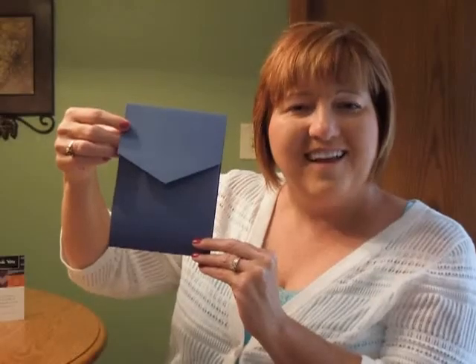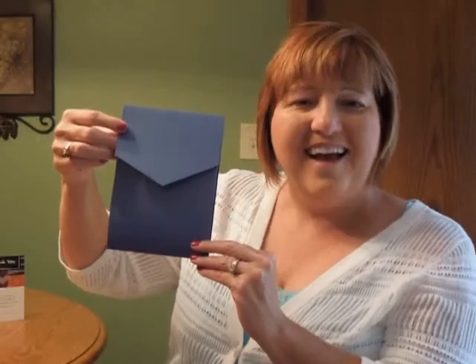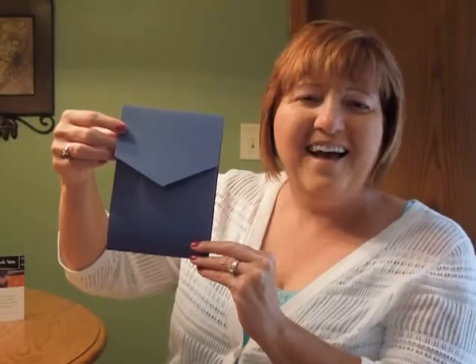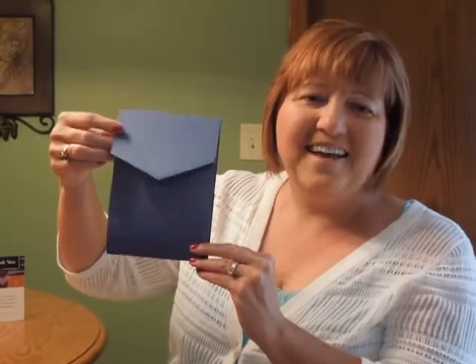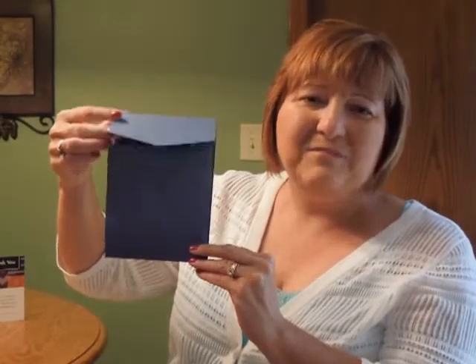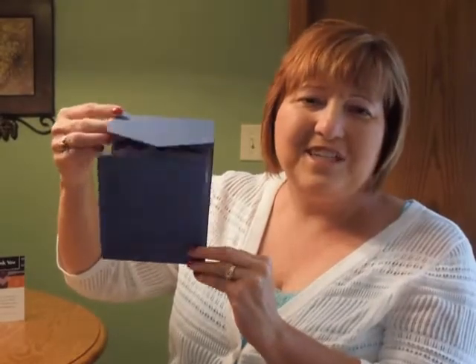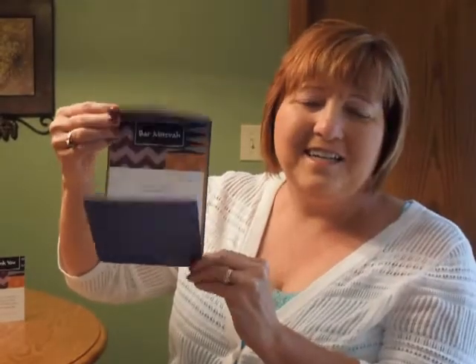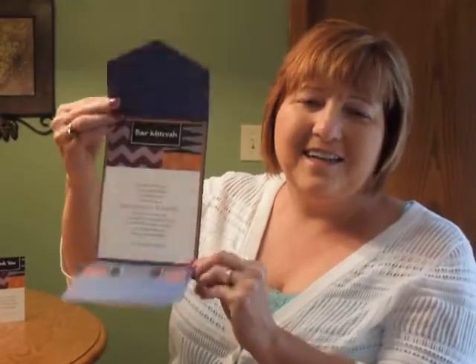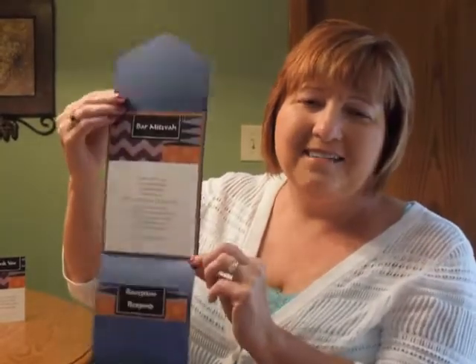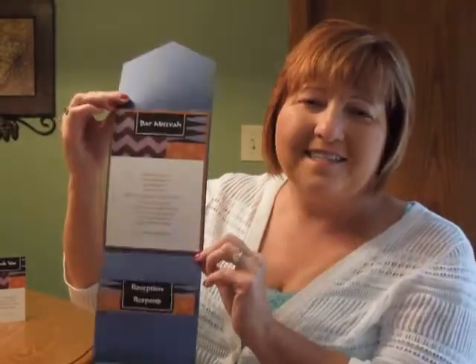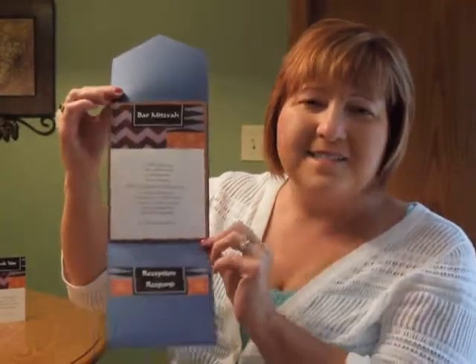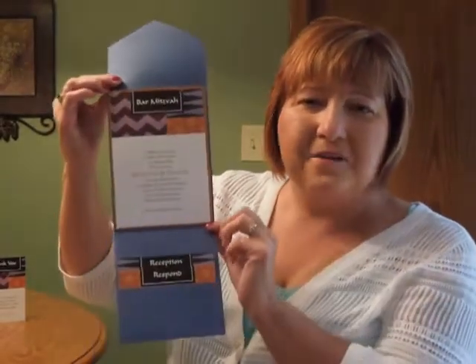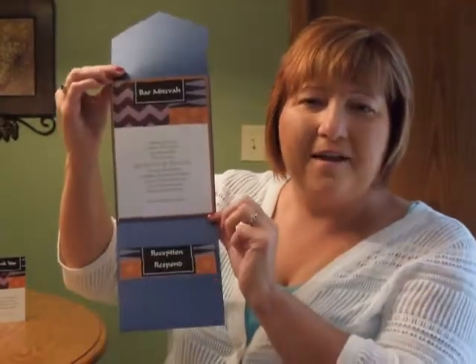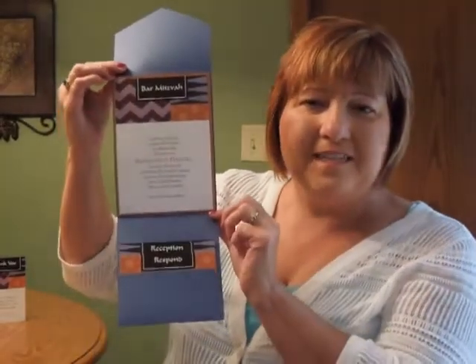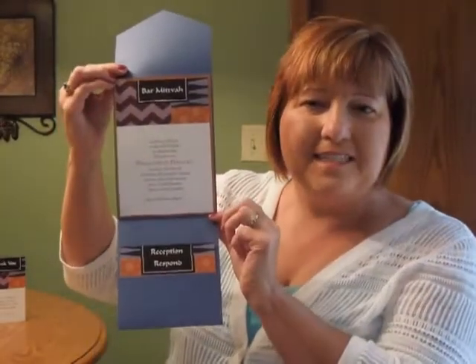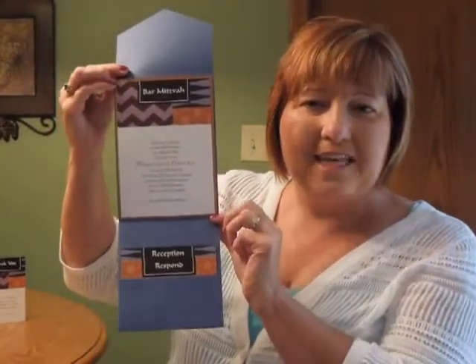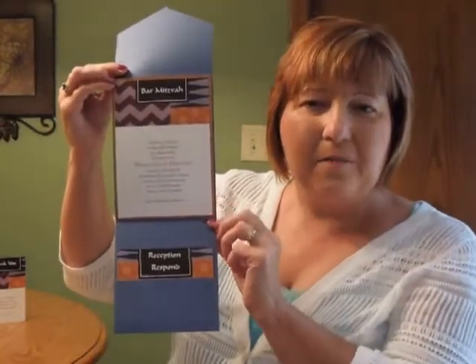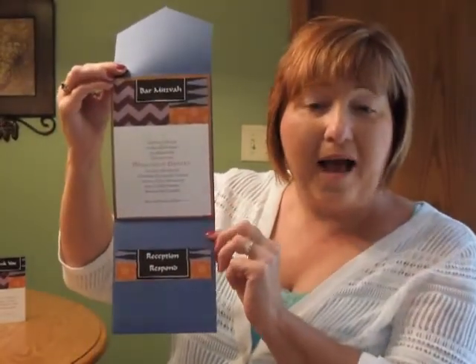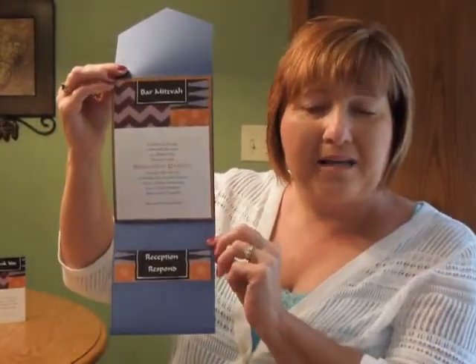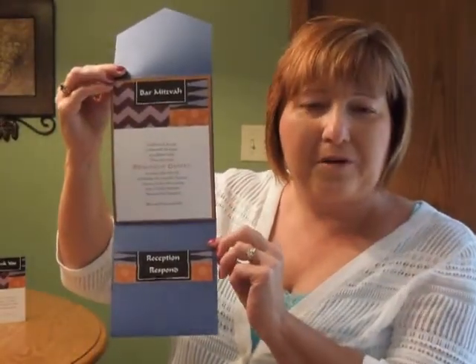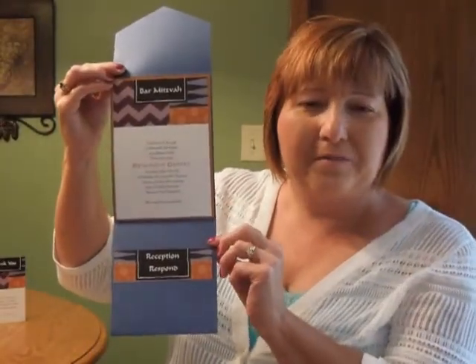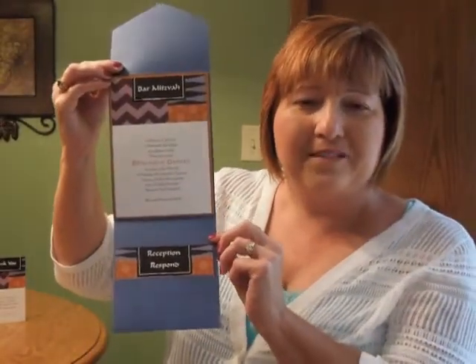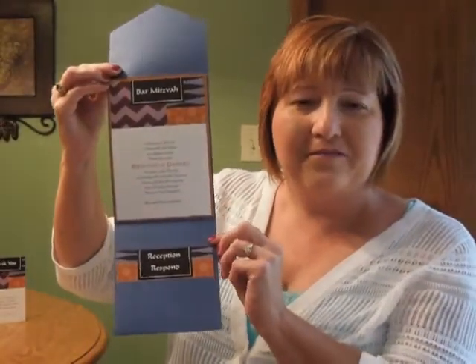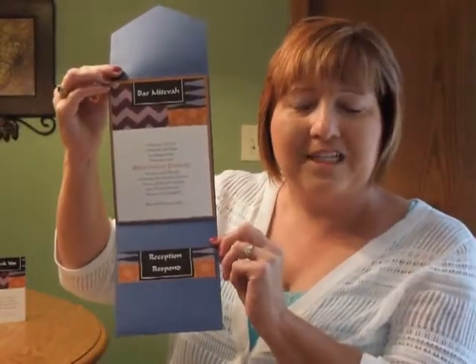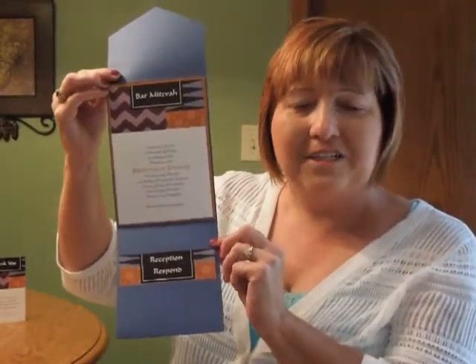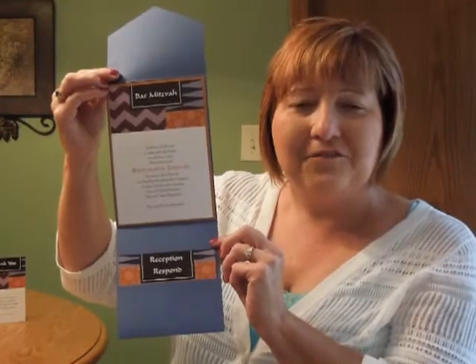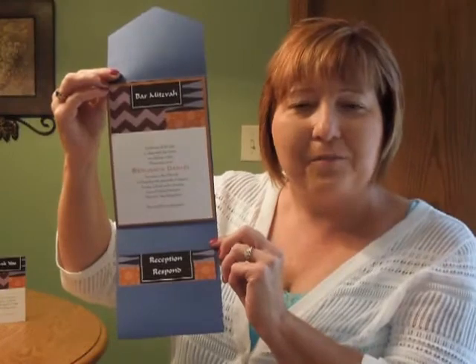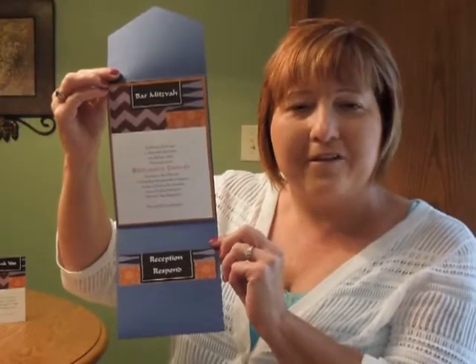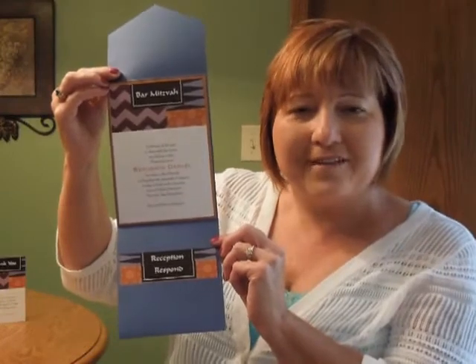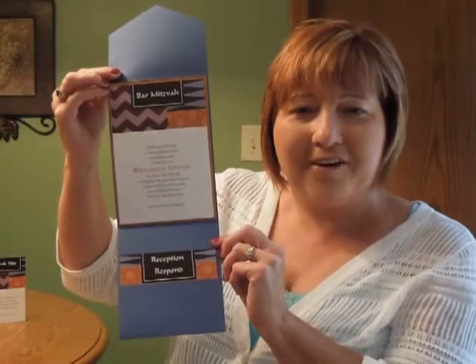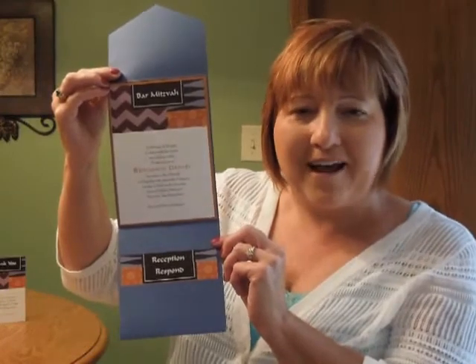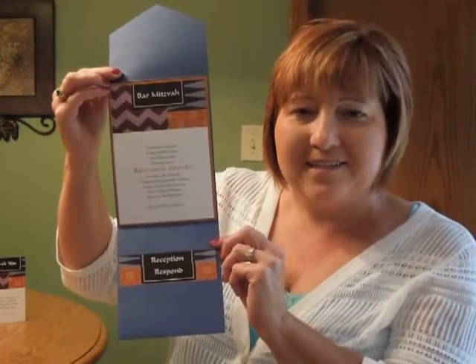Hi, I'm Jeannie and this is the Graphic Detail Pocket from Invitations by Carlson Craft.